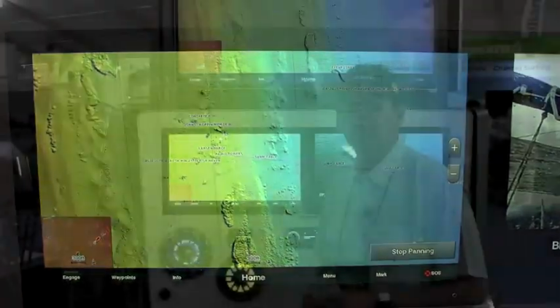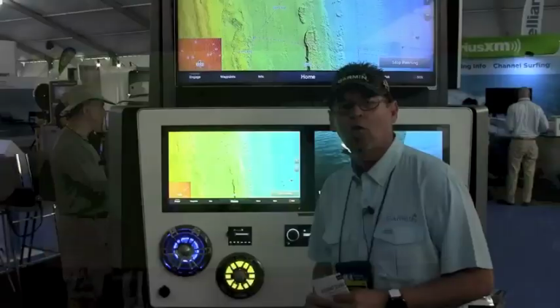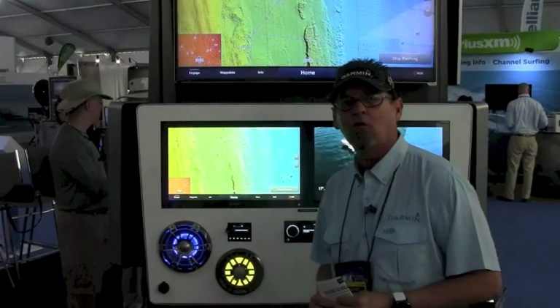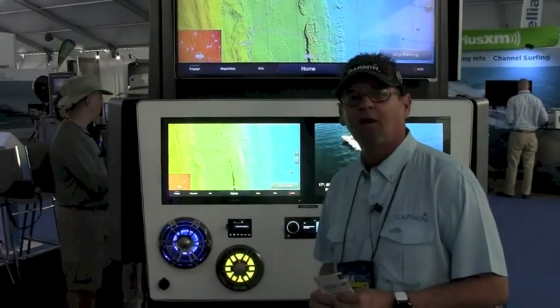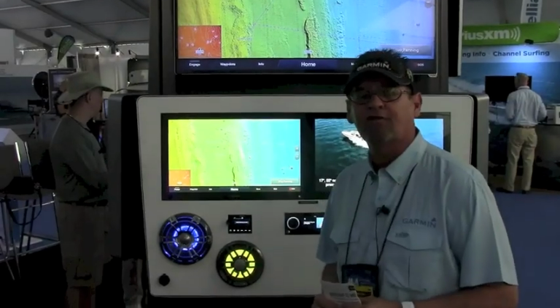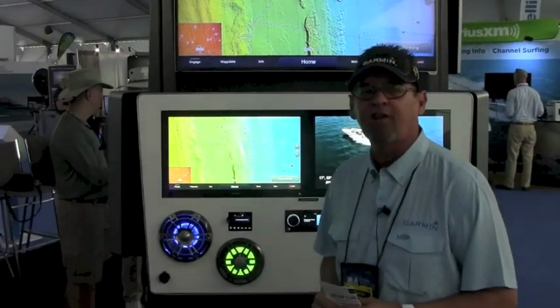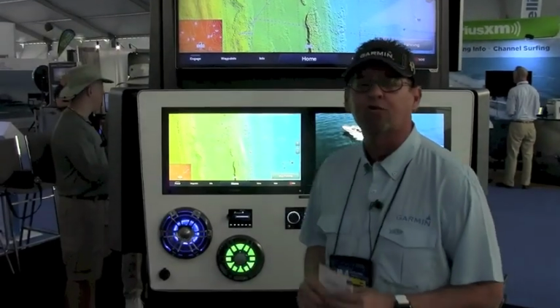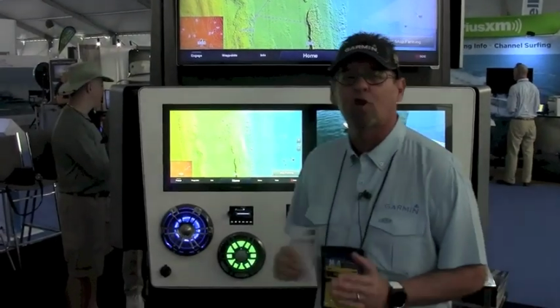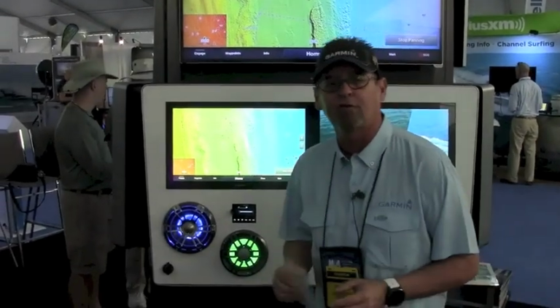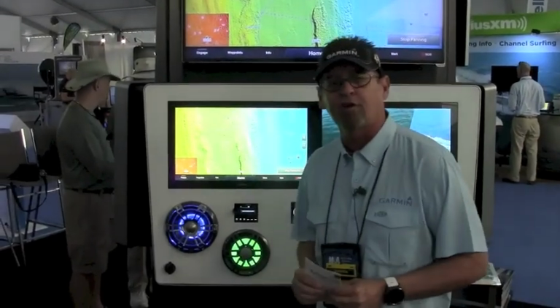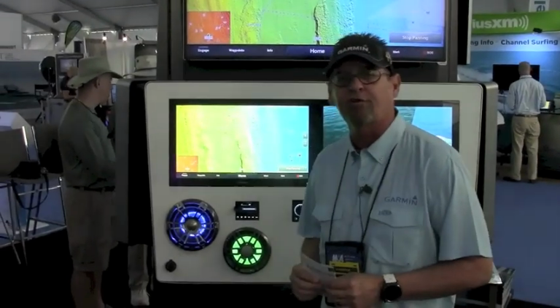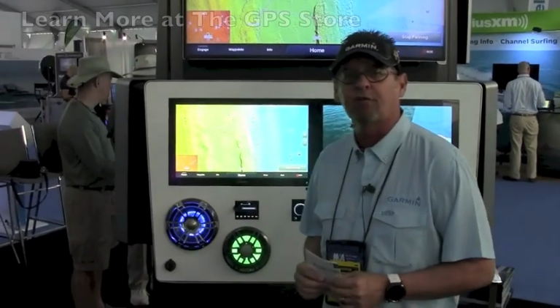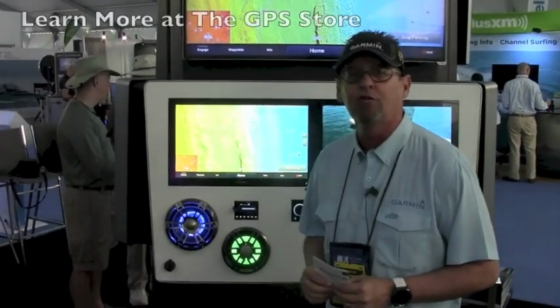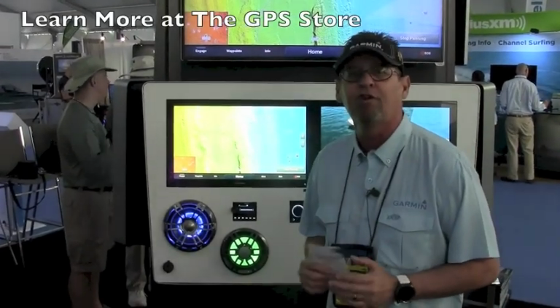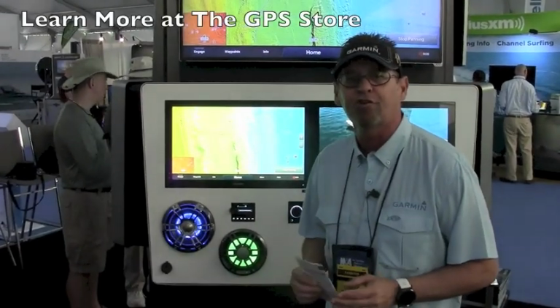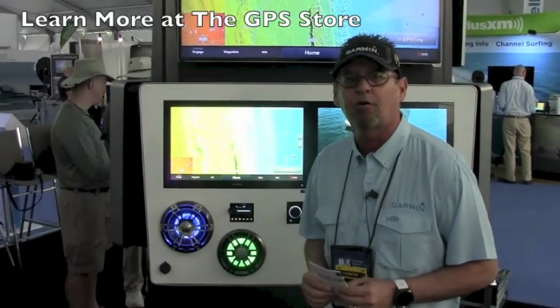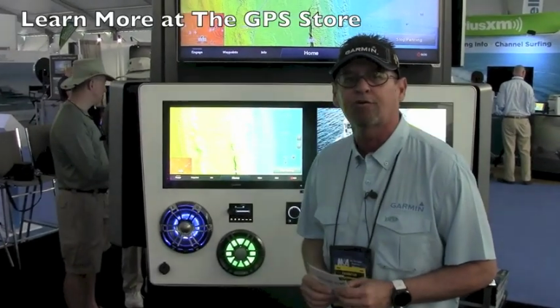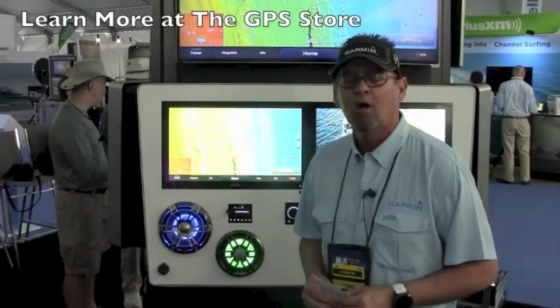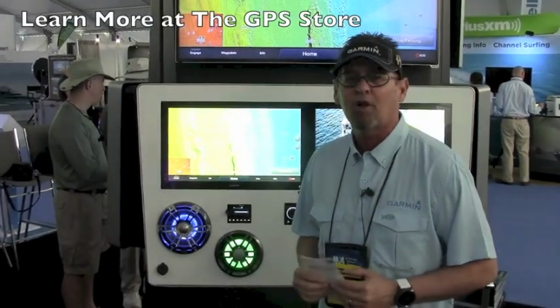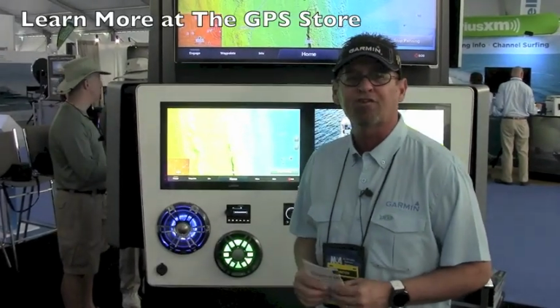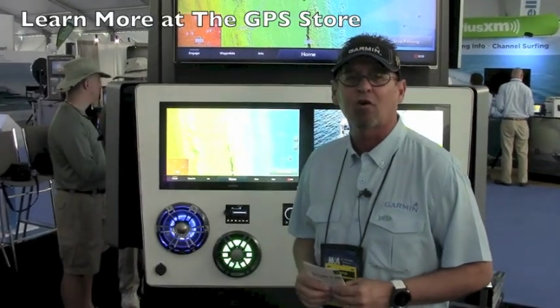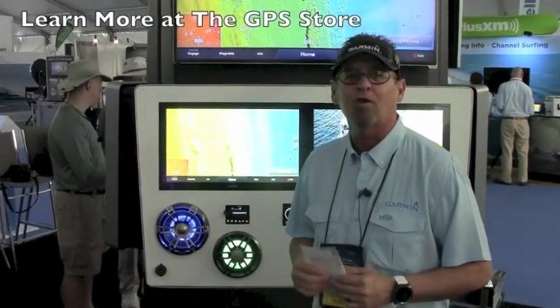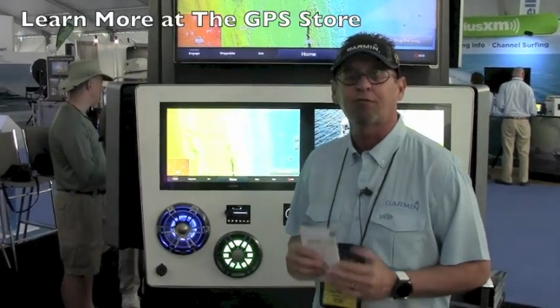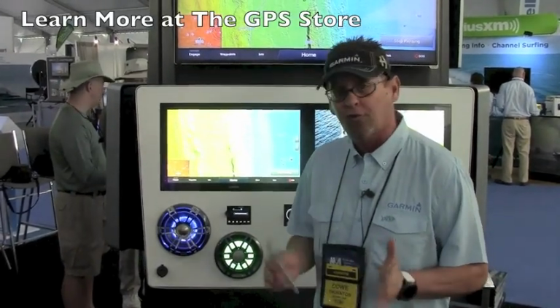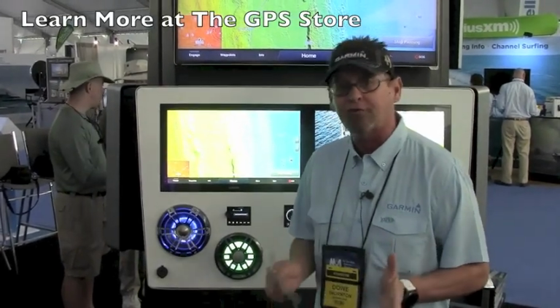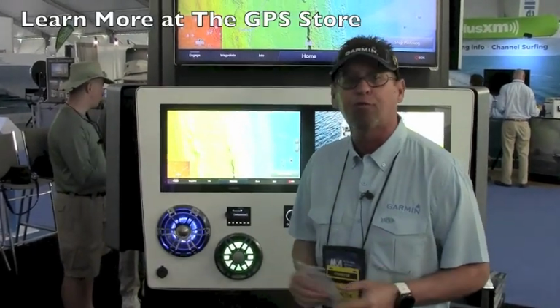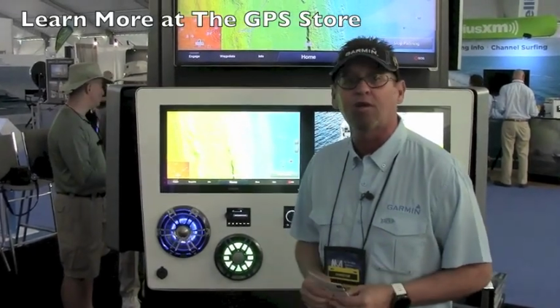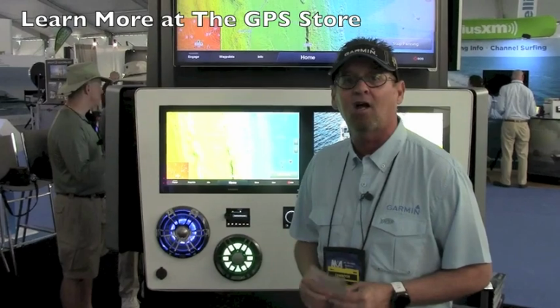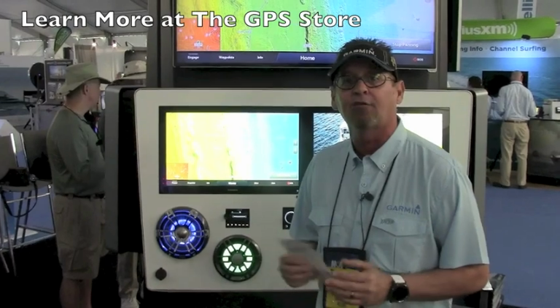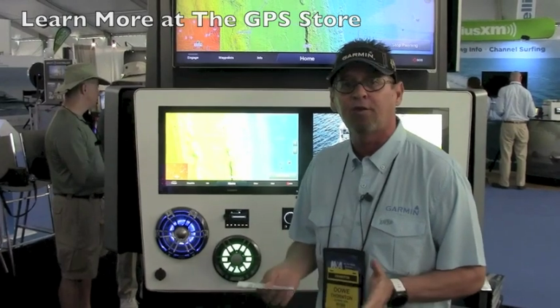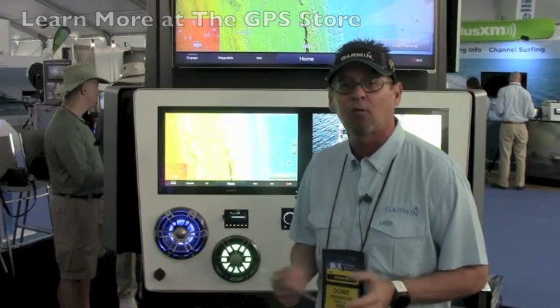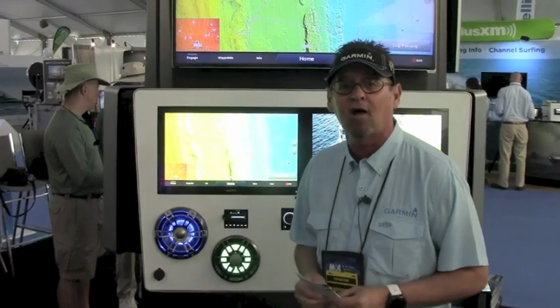You can go online and see the actual coverage areas of the new Vision cards. Prices start around $249 to $349.